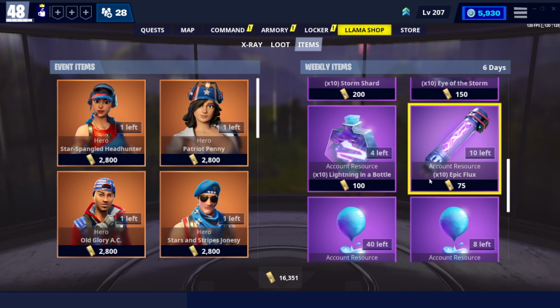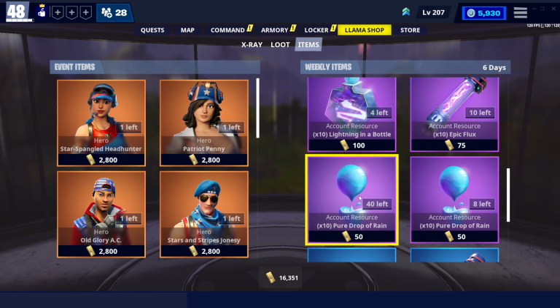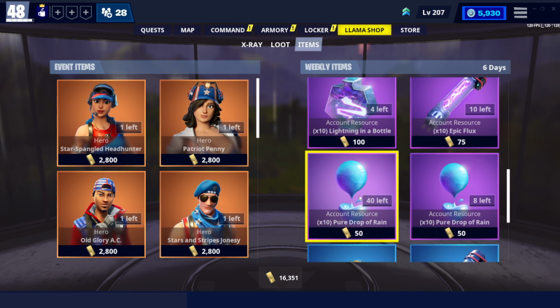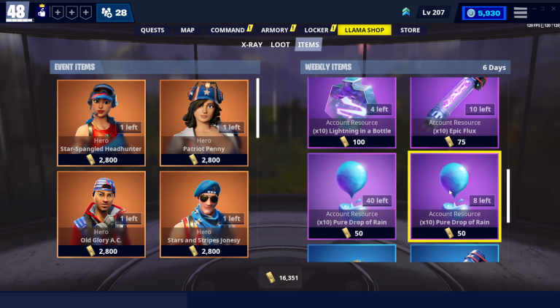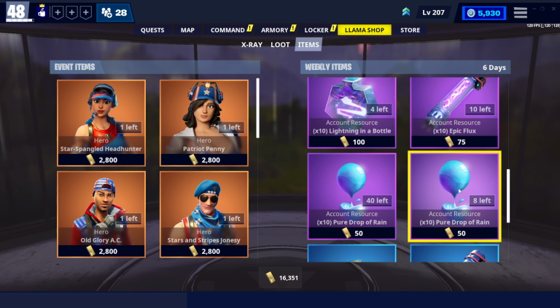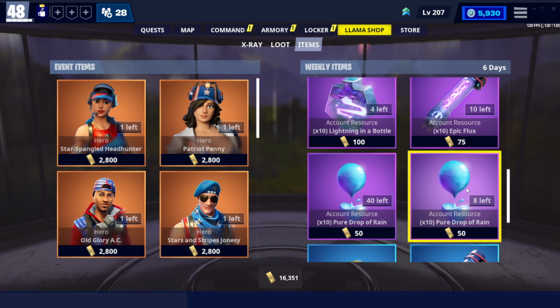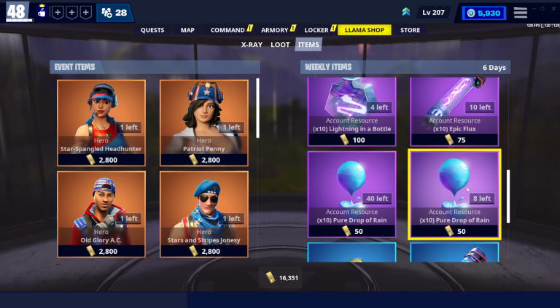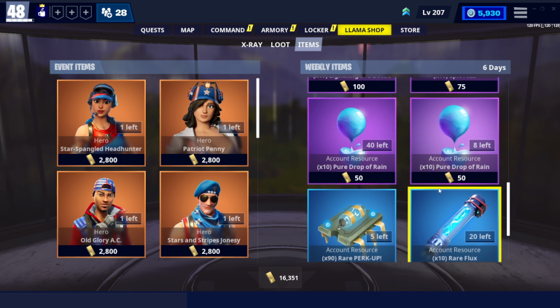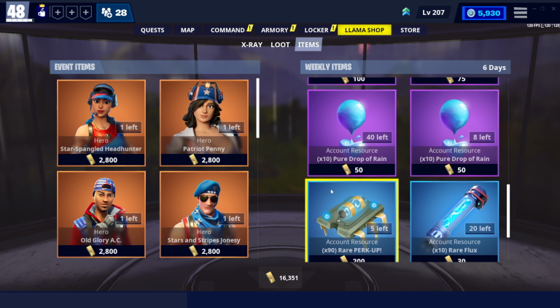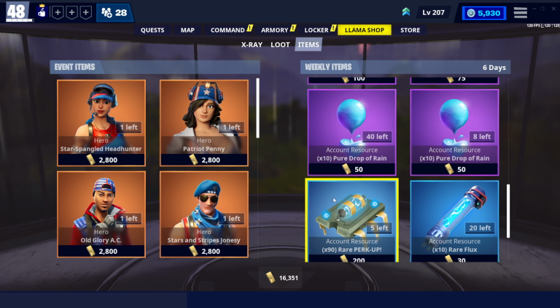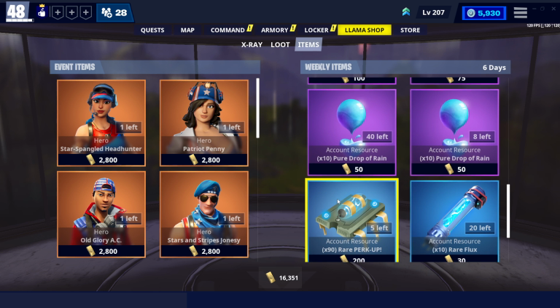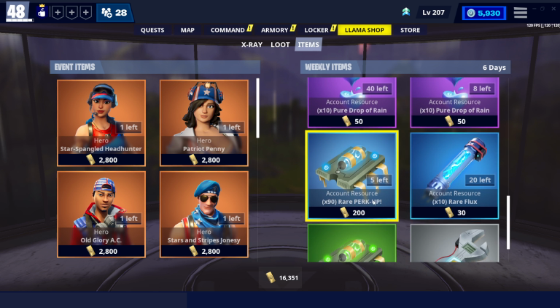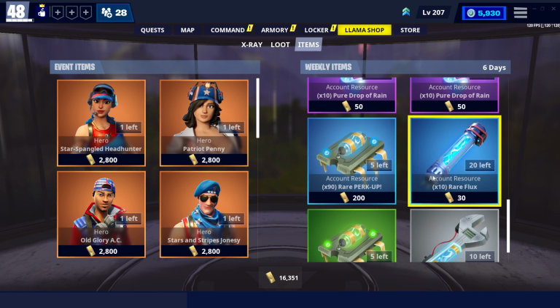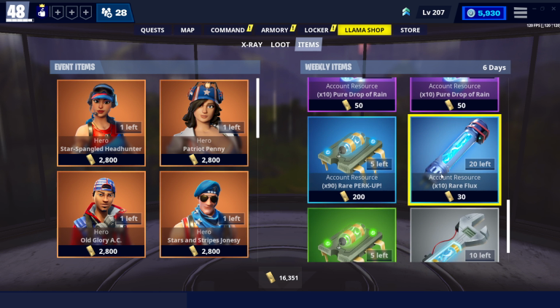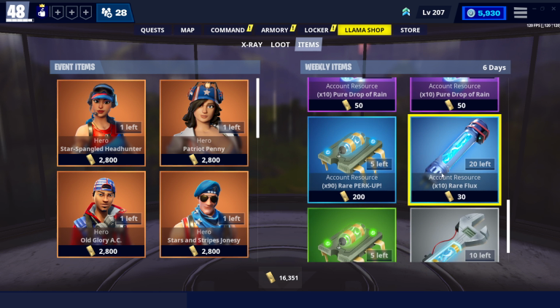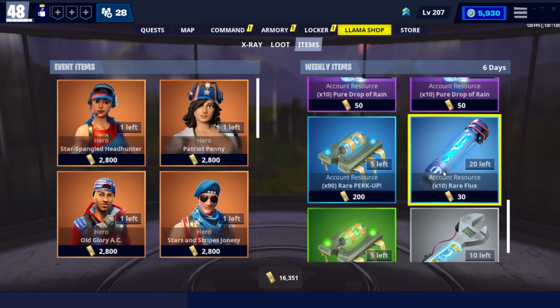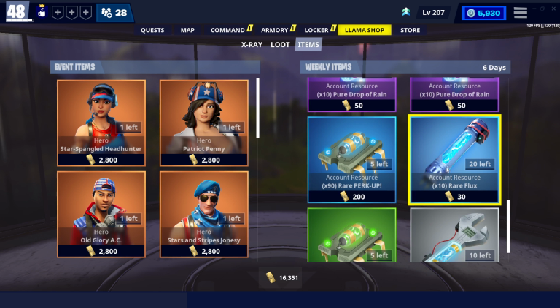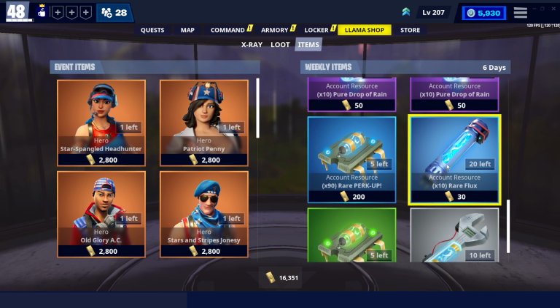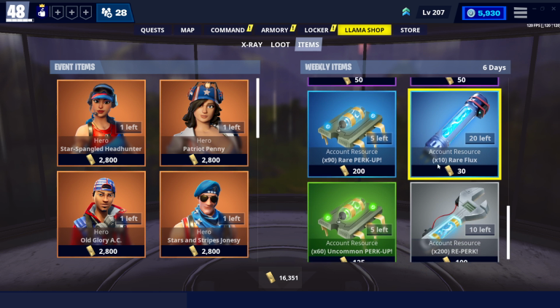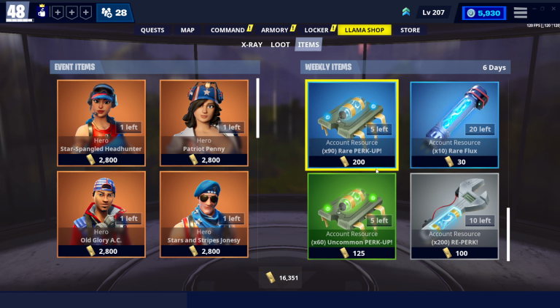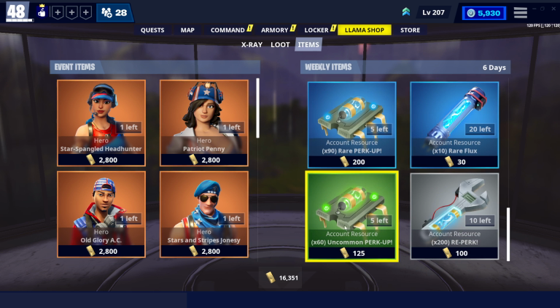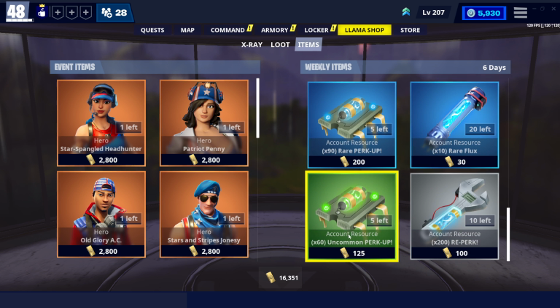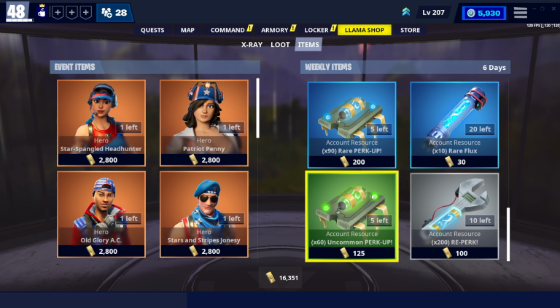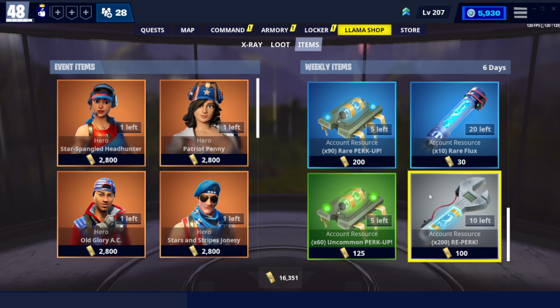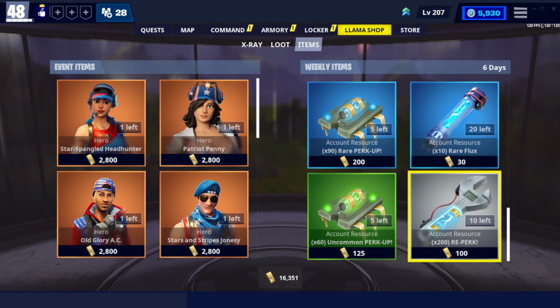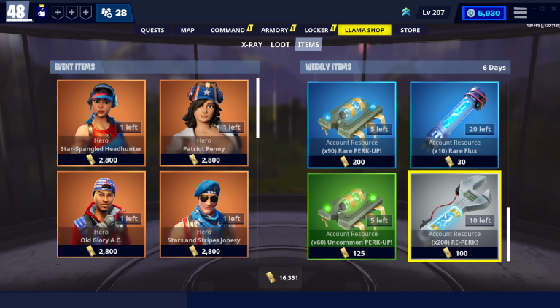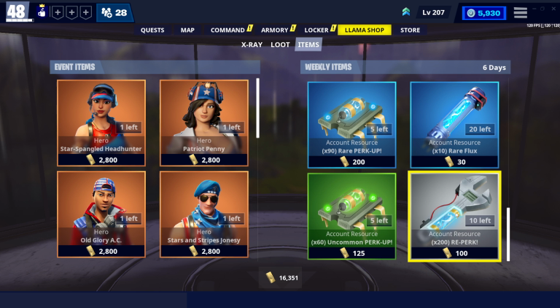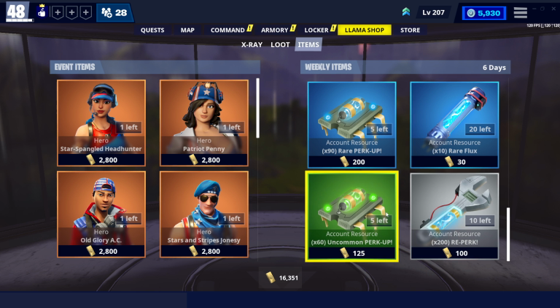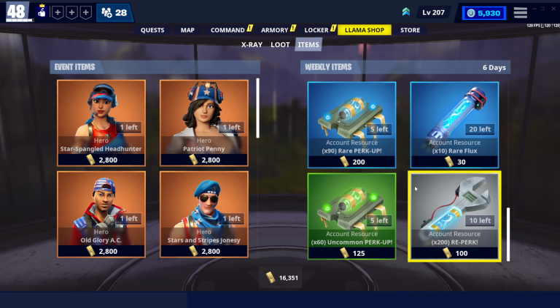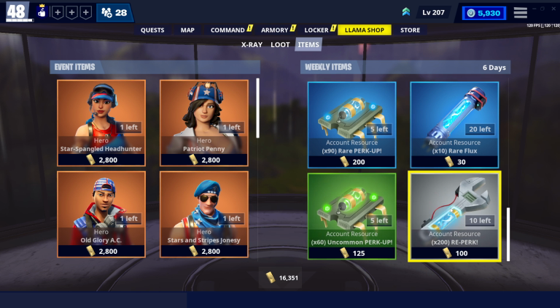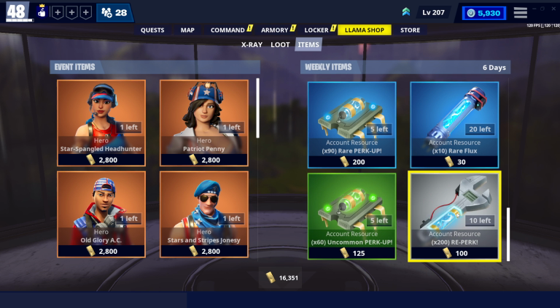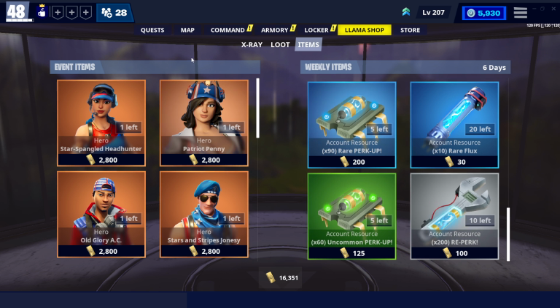For crafting we have: epic survivor, storm shard, iron storm, lightning bottle, every flux, pure raindrop, pure raindrop, rare re-perk up, rare flux, uncommon perk up, and regular re-perk up.